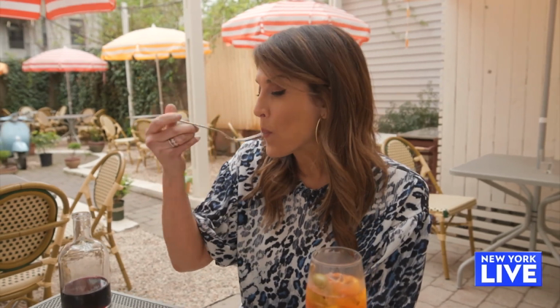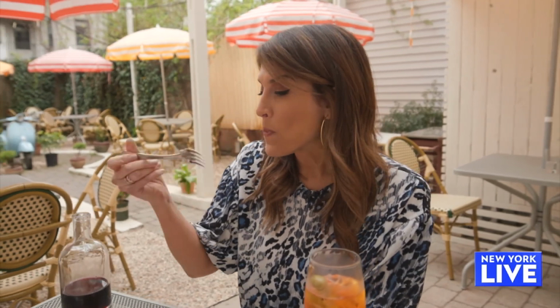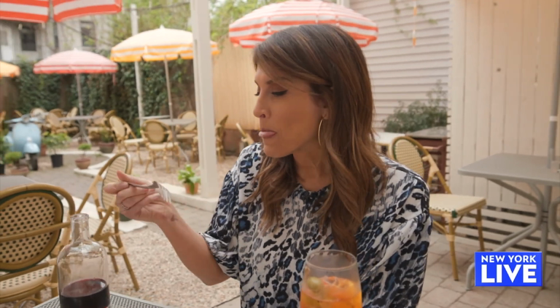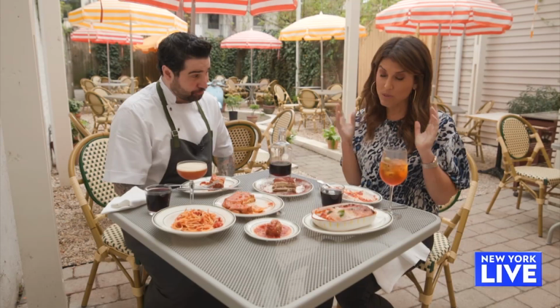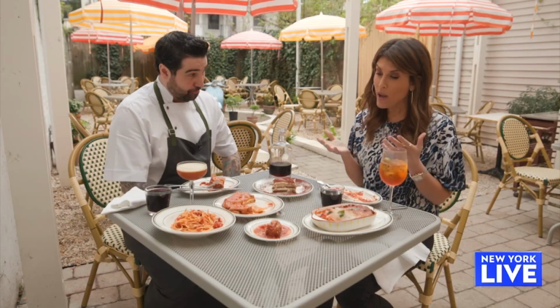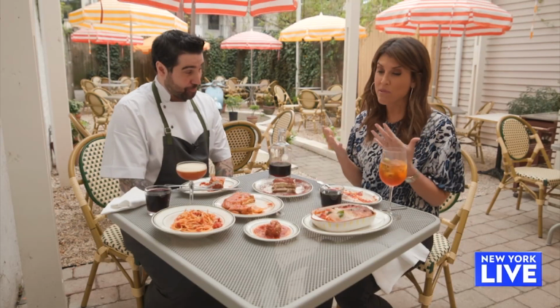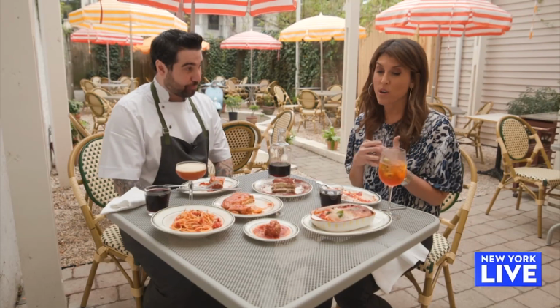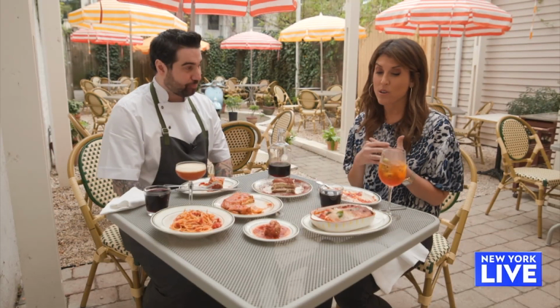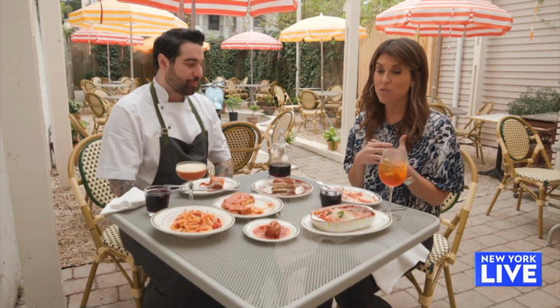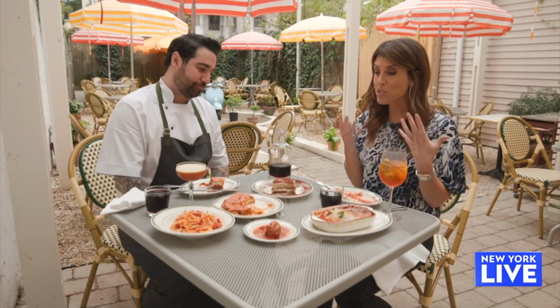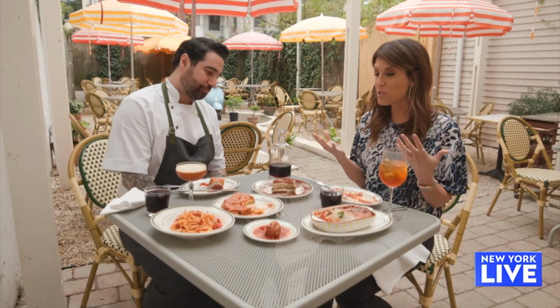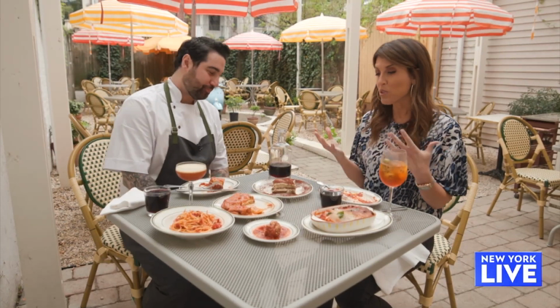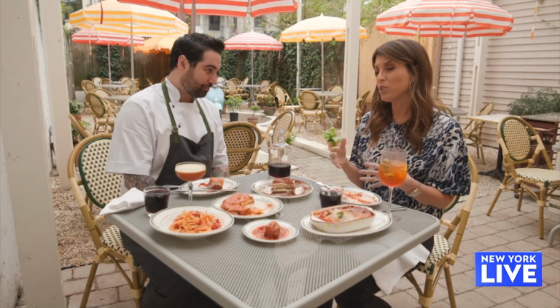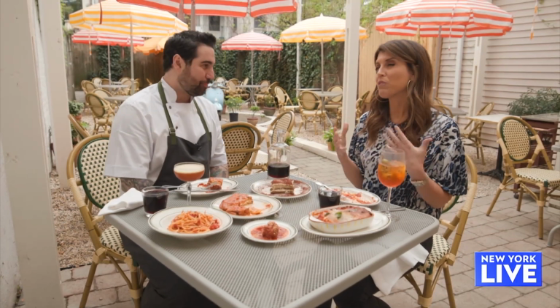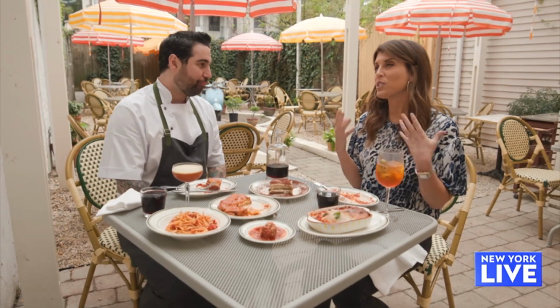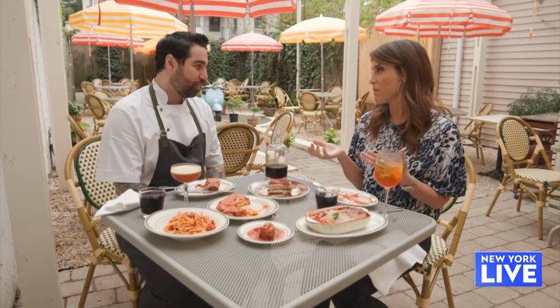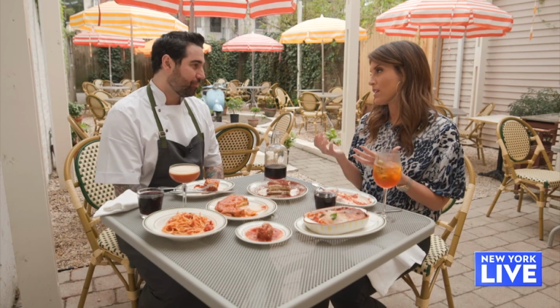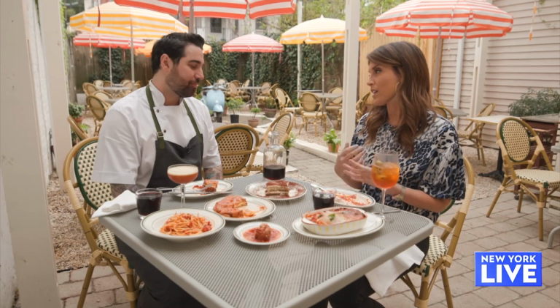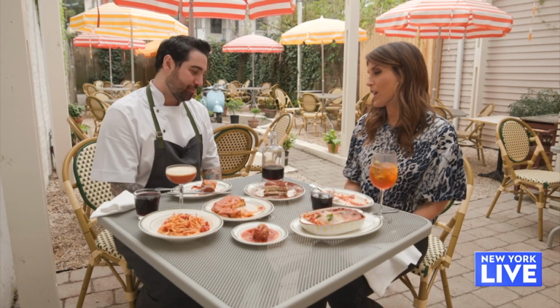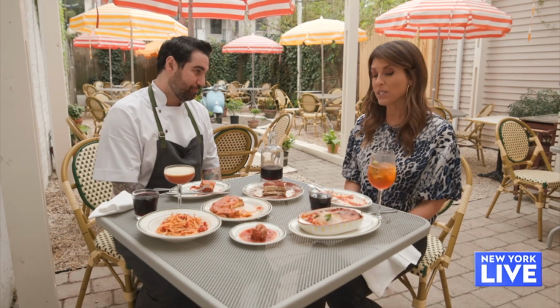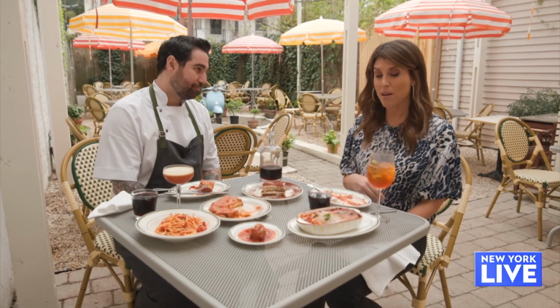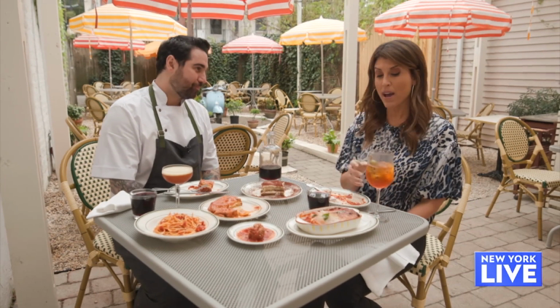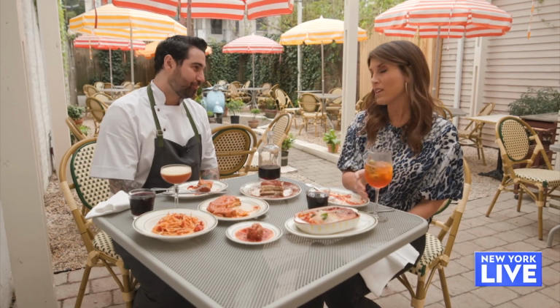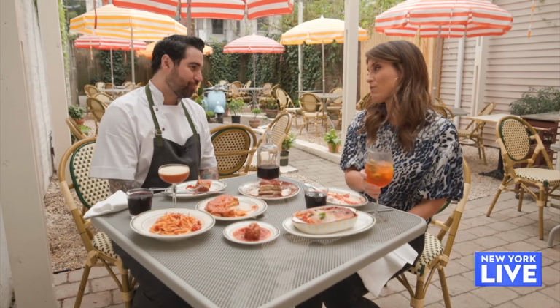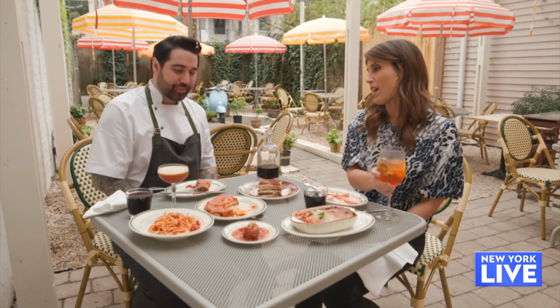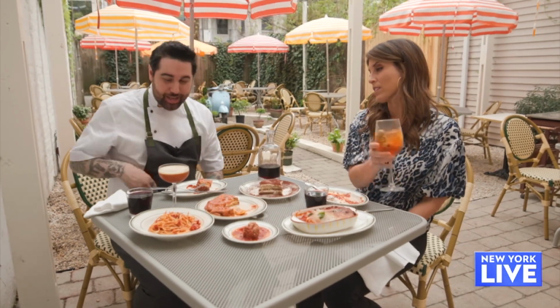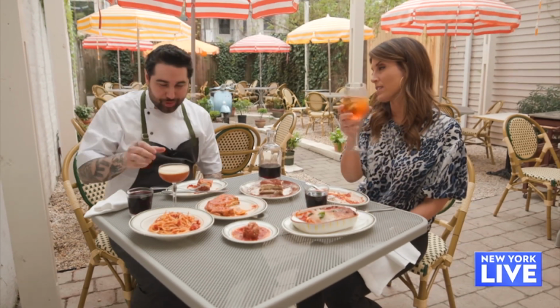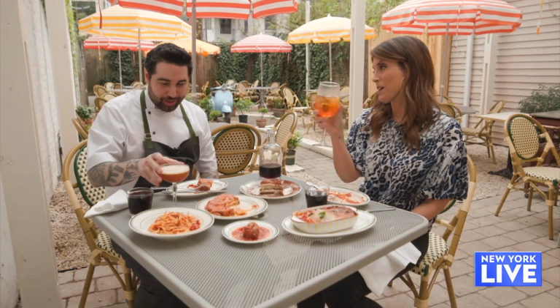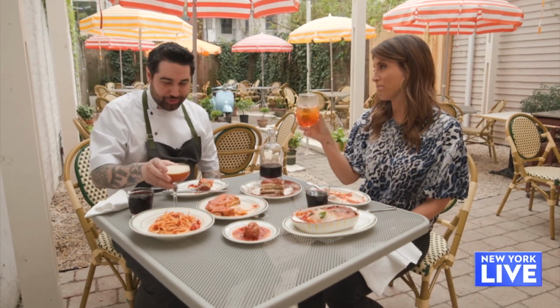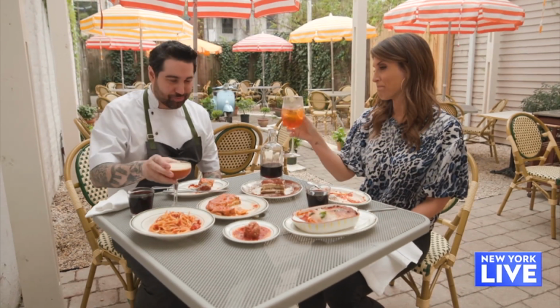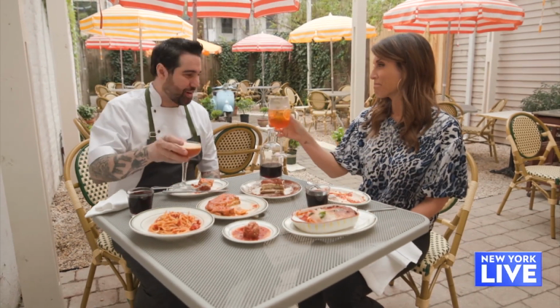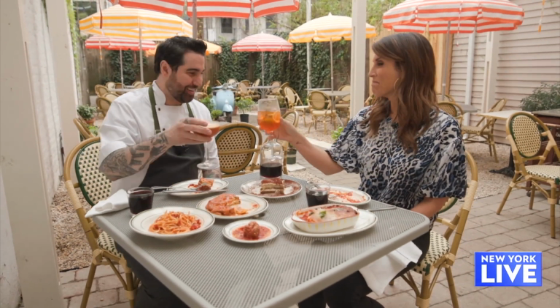Sal, I'm so happy for you. The restaurant's beautiful, your food is amazing, and I can't wait to come back. Thank you for having us today. Thank you so much. Appreciate it.